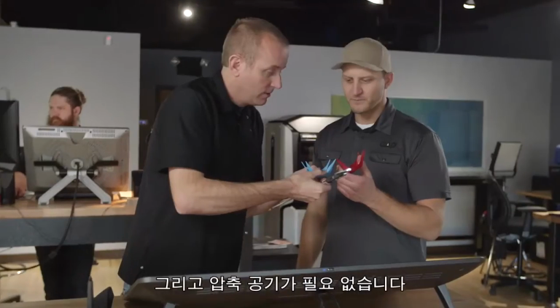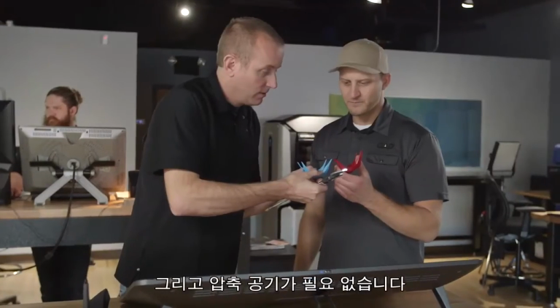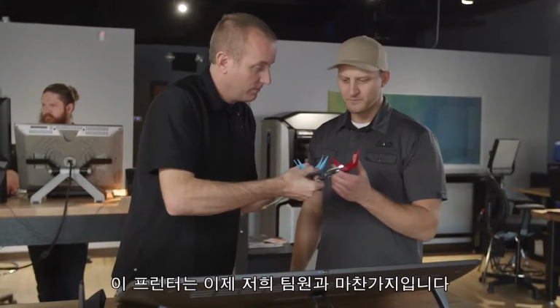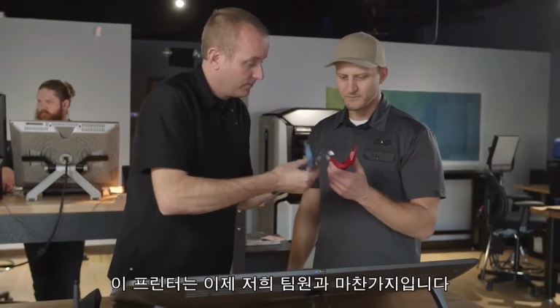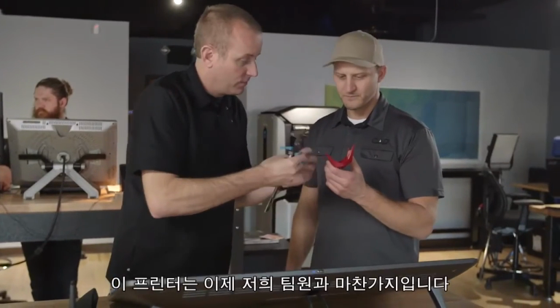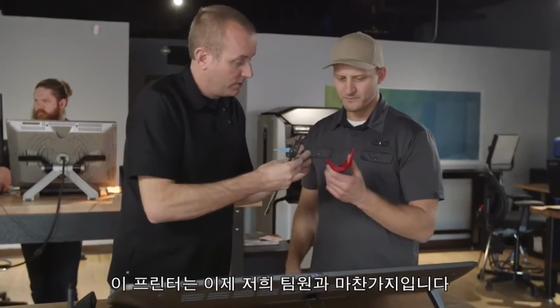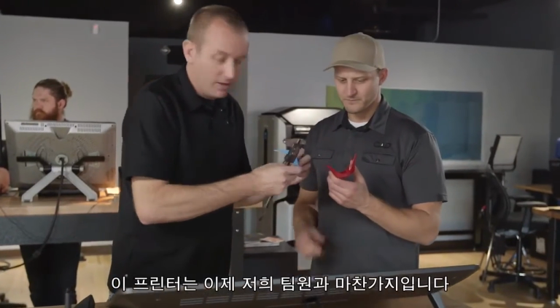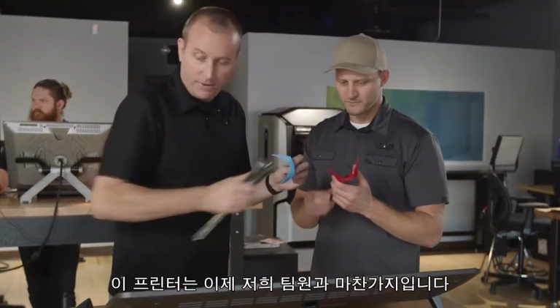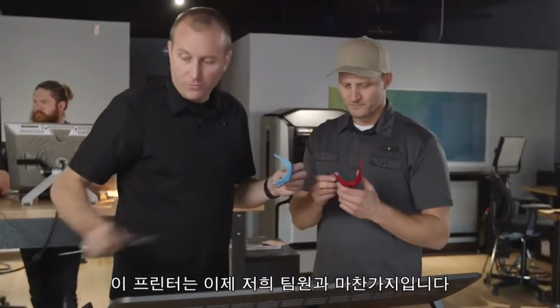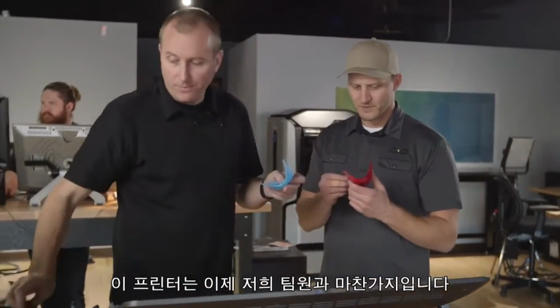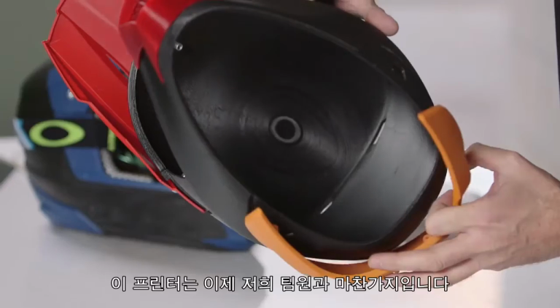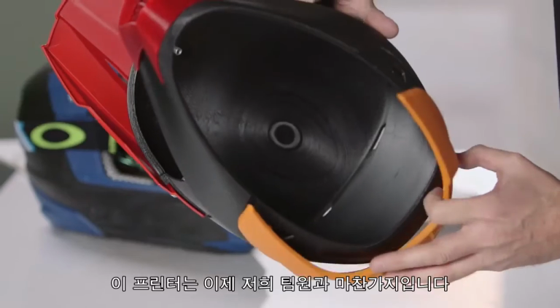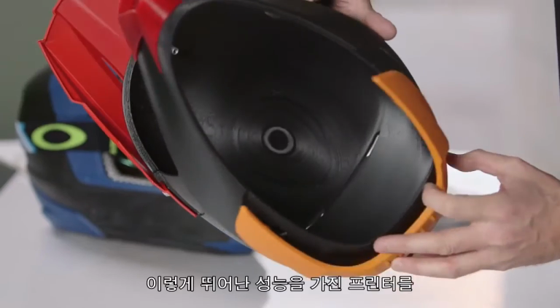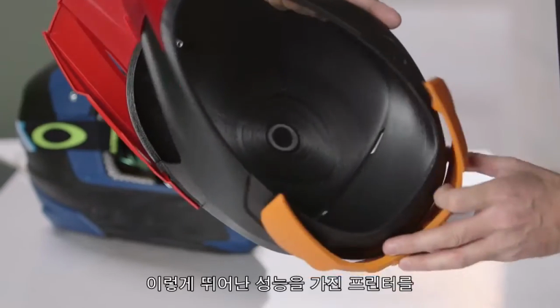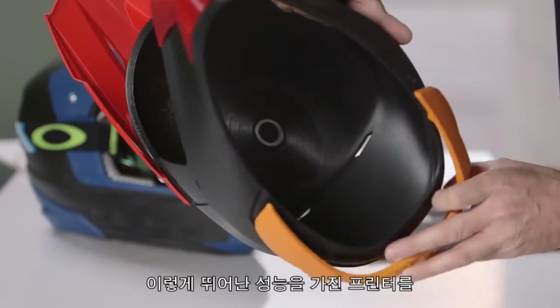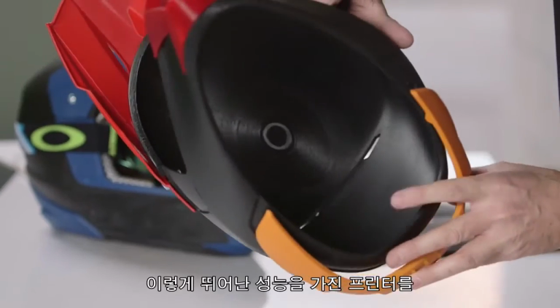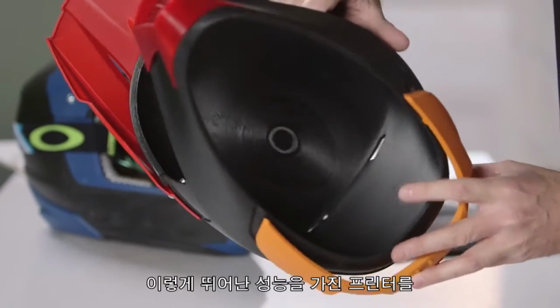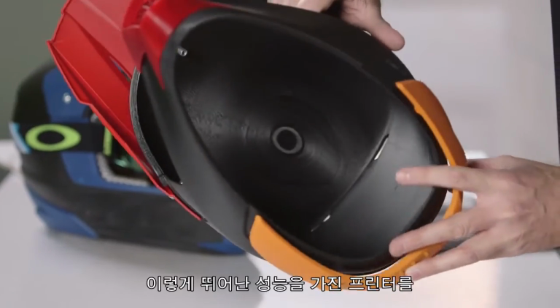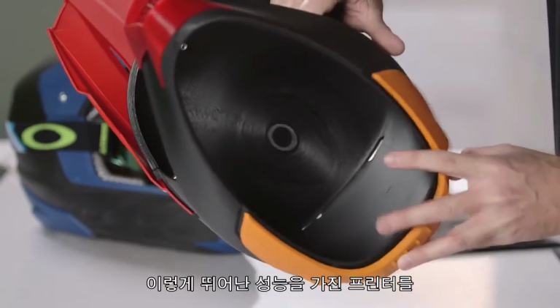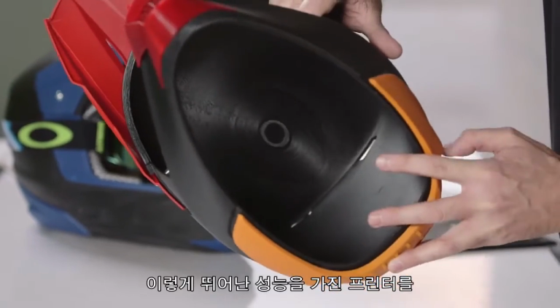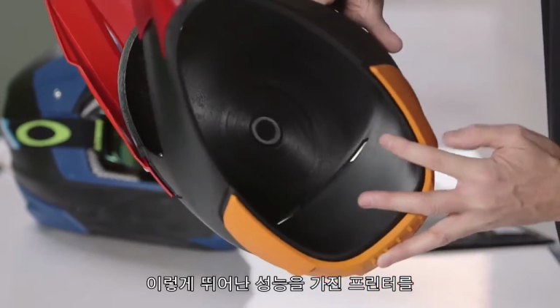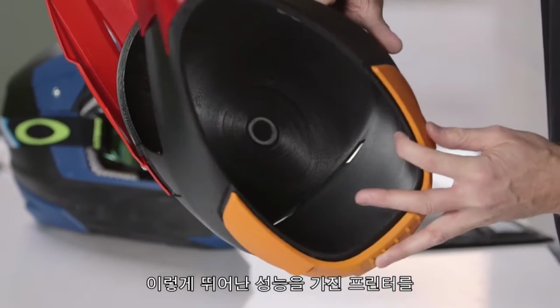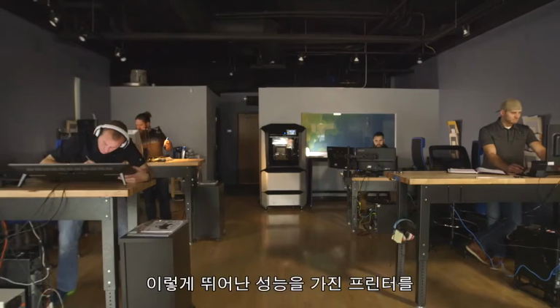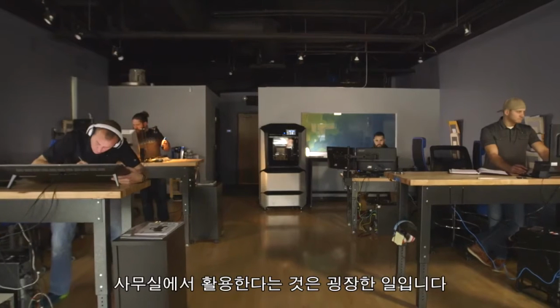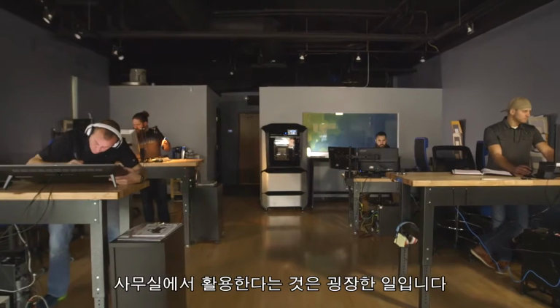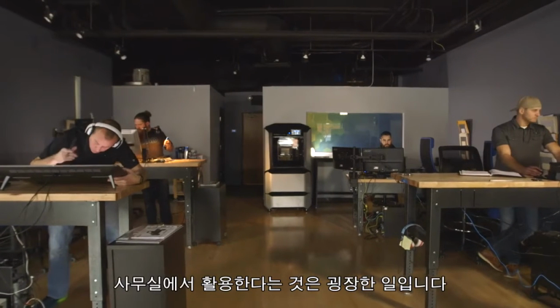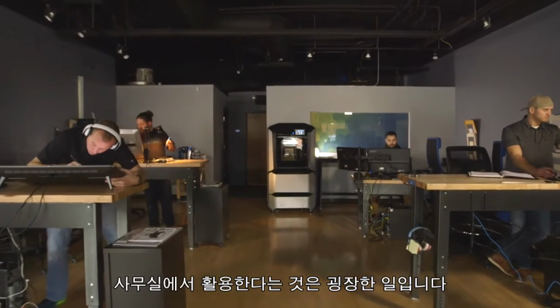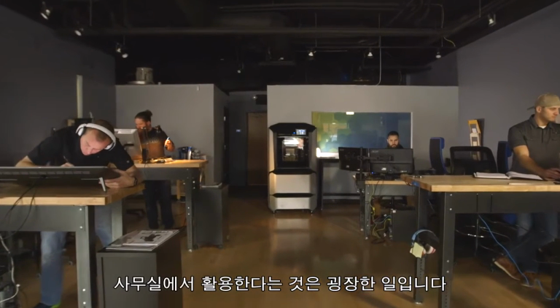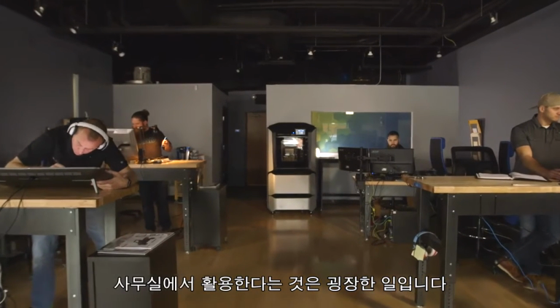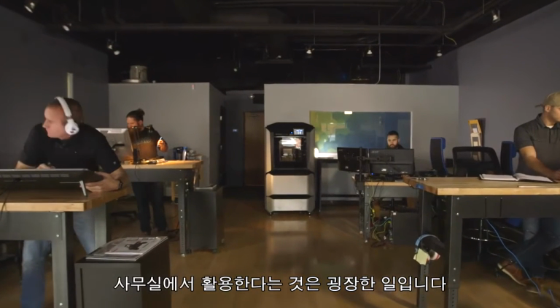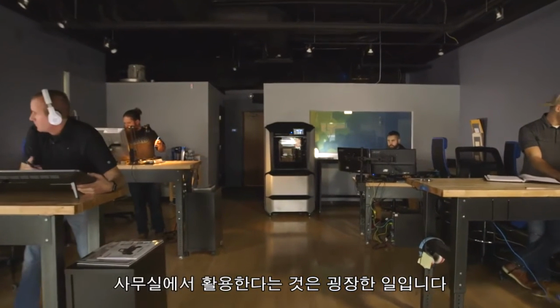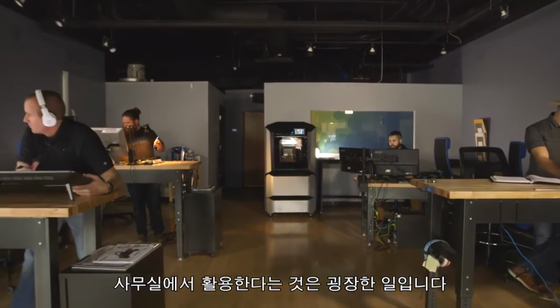It's really become like one of our team. It's pretty powerful having this much capability in a machine that sits right in our workspace.